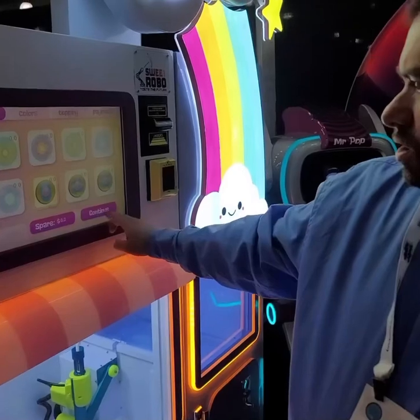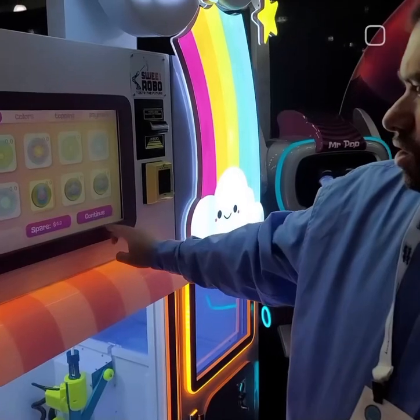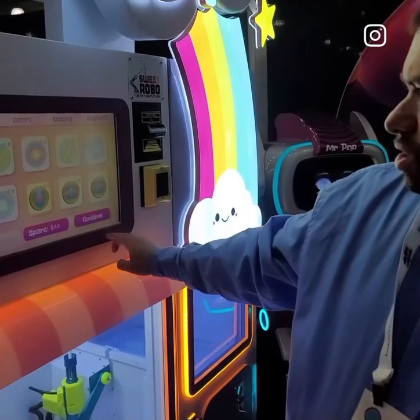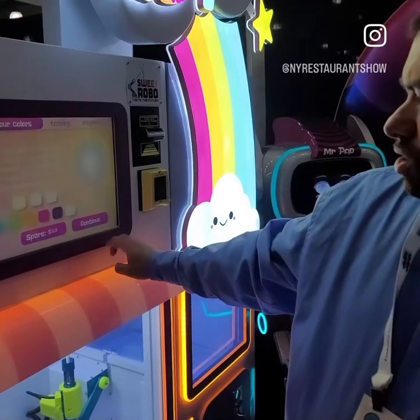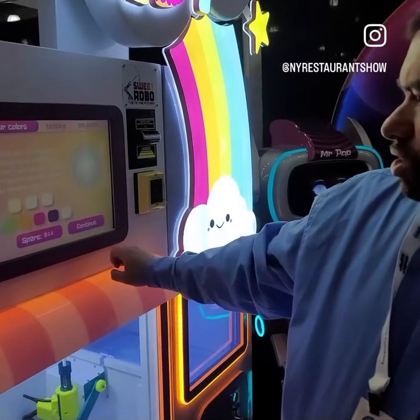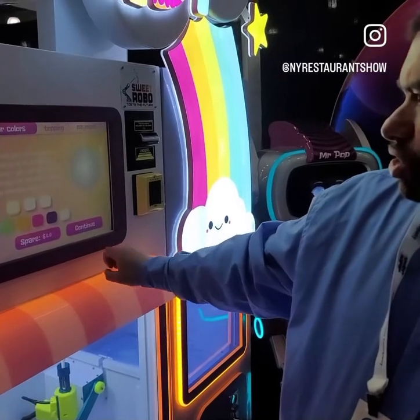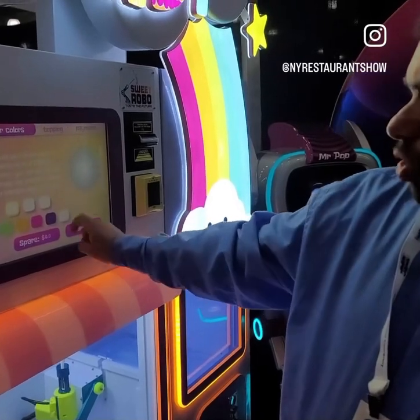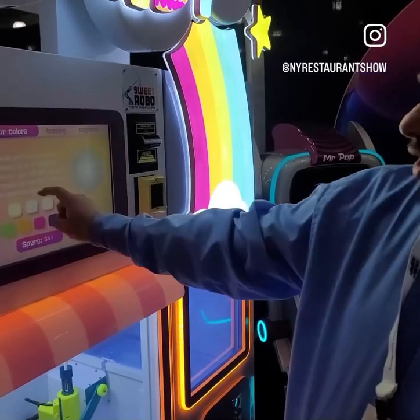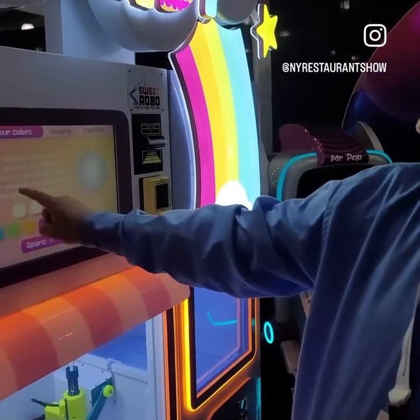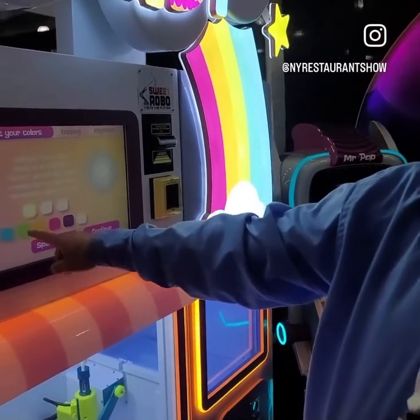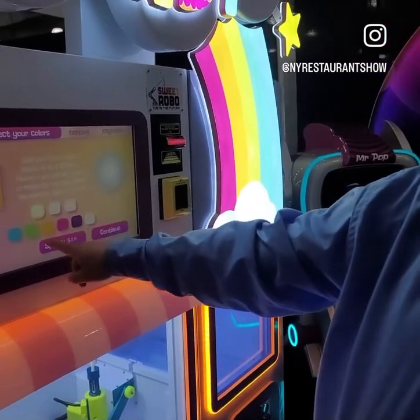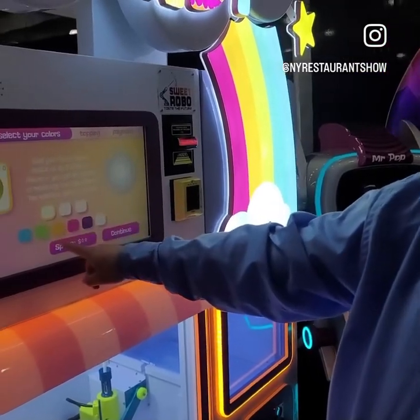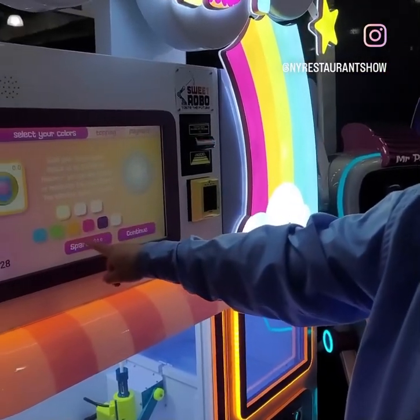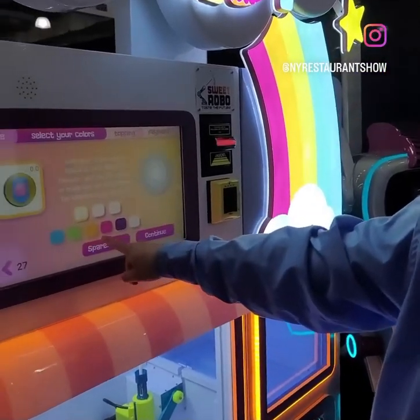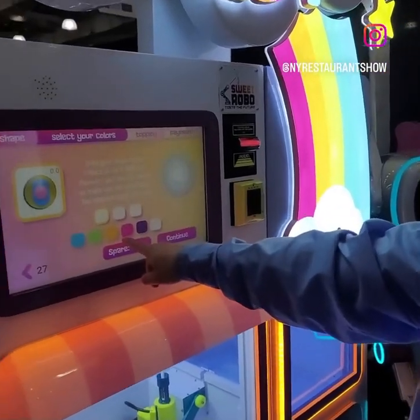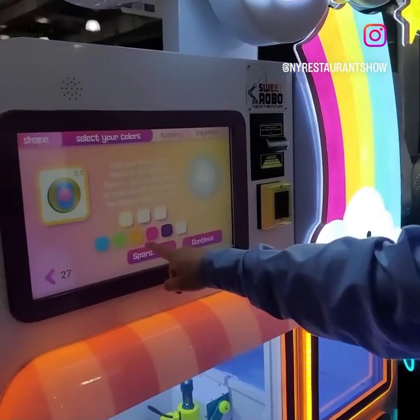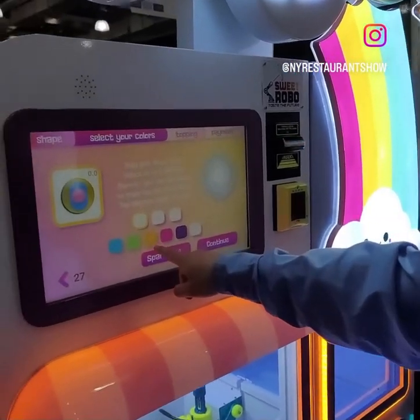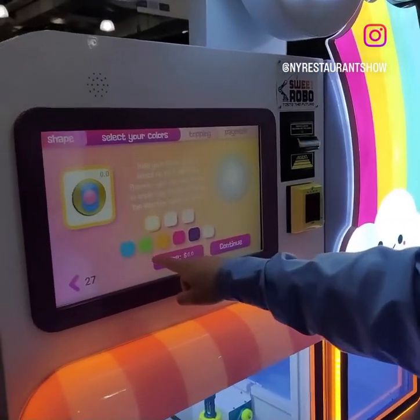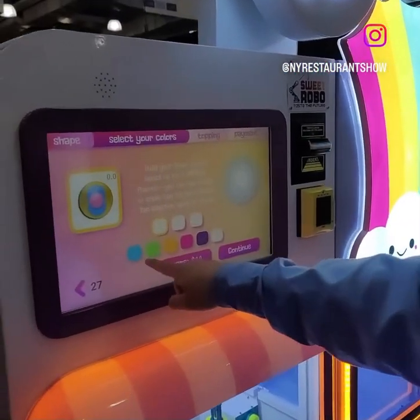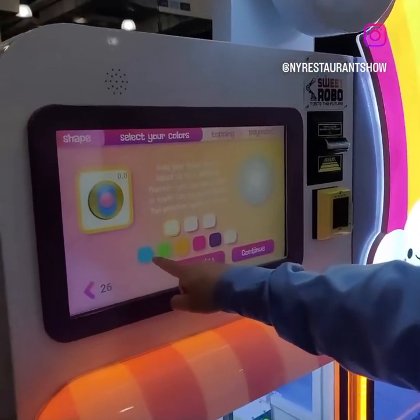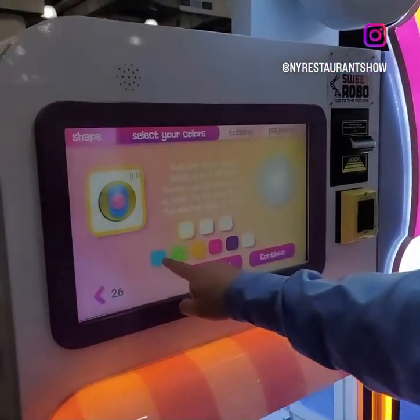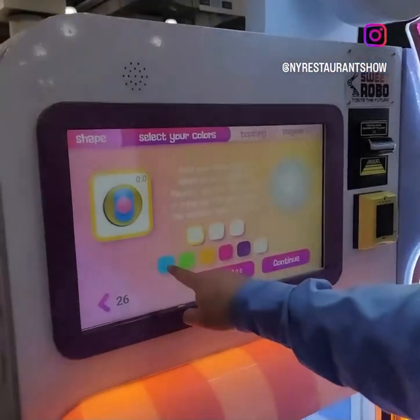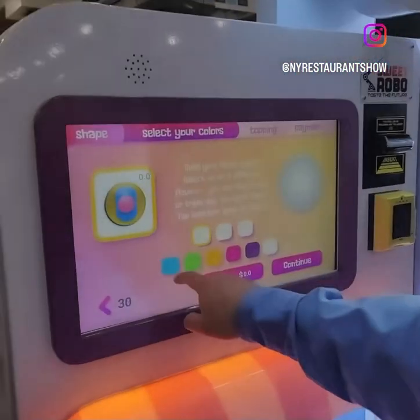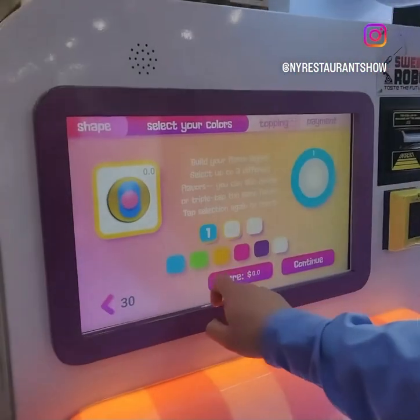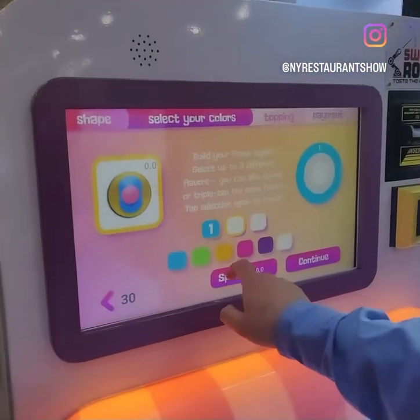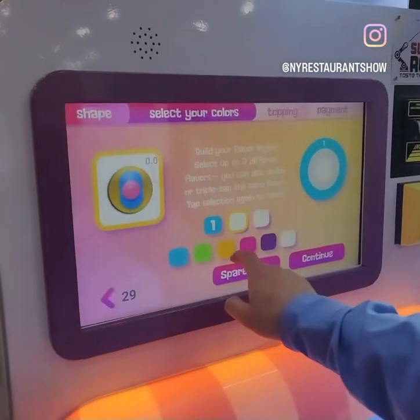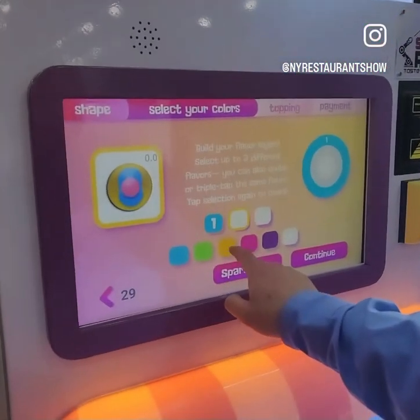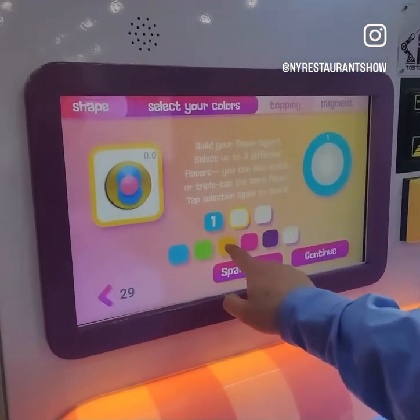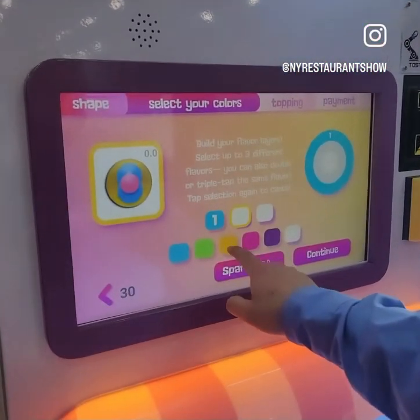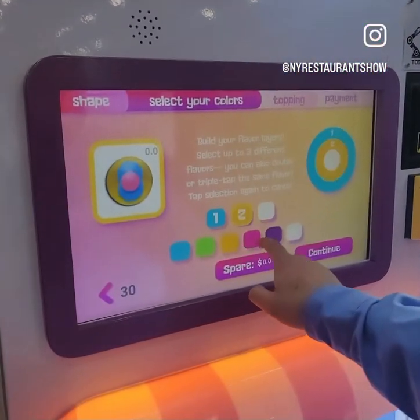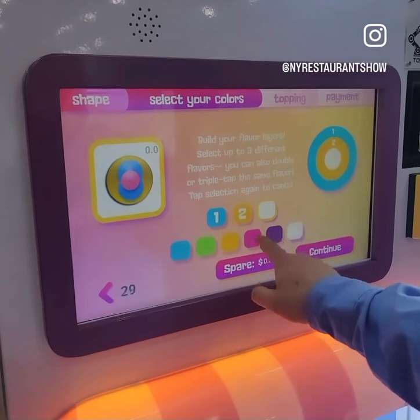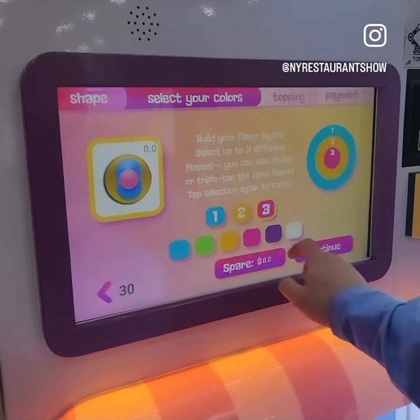Let's do it. Cotton candy. So we can choose up to three different colors. So let's do blue, yellow, pink.